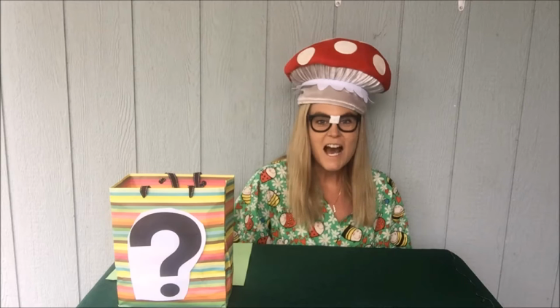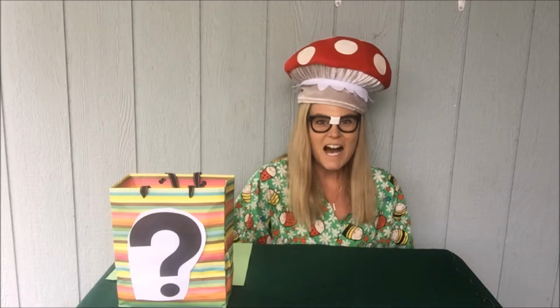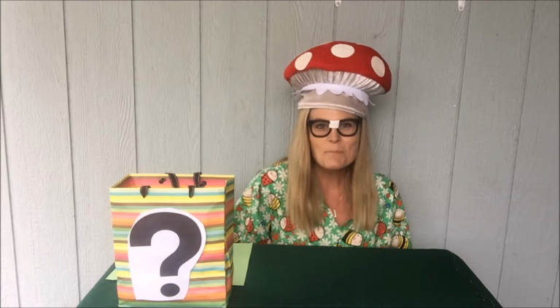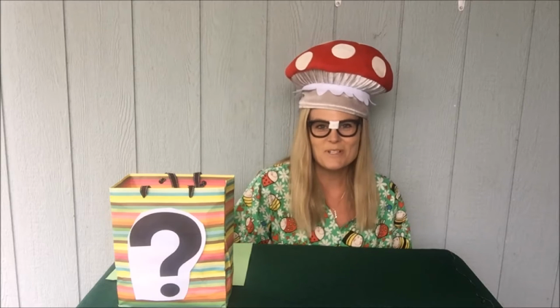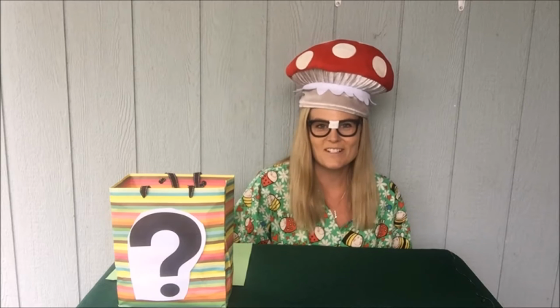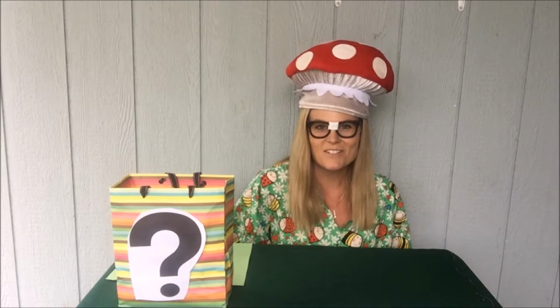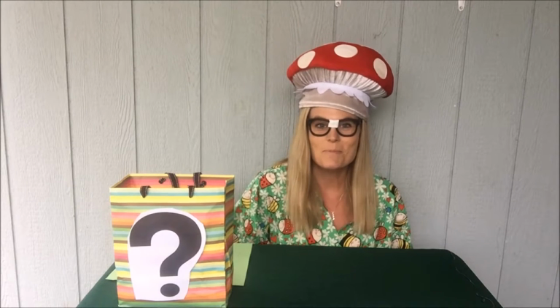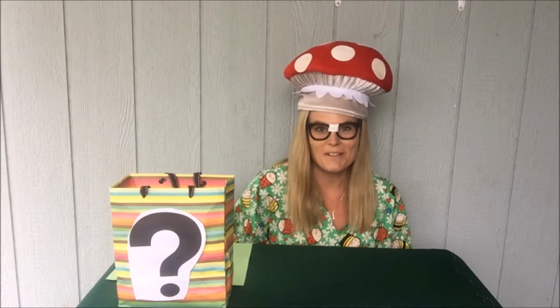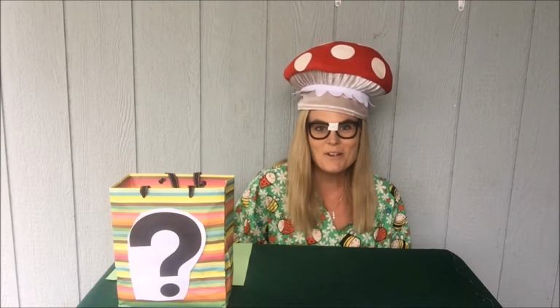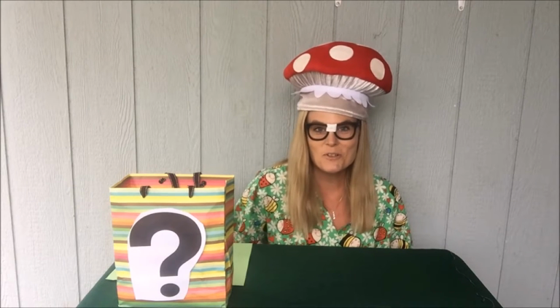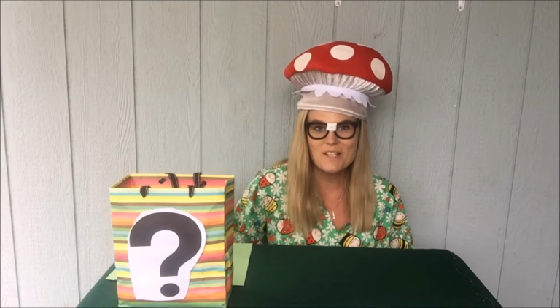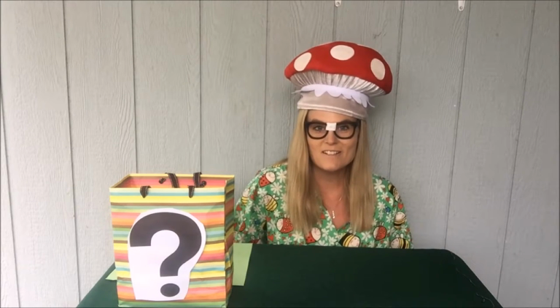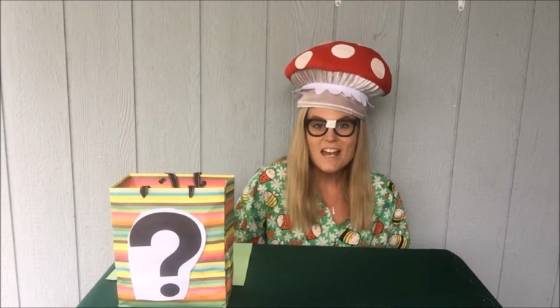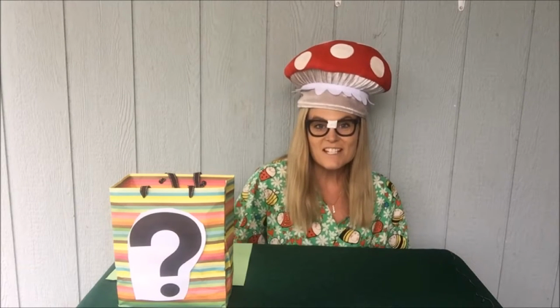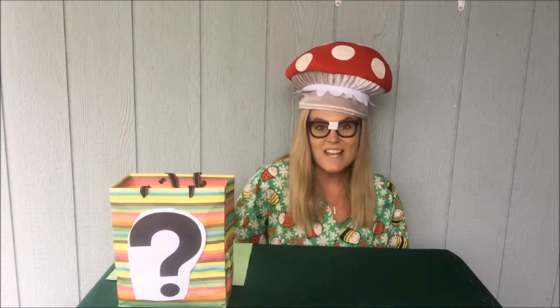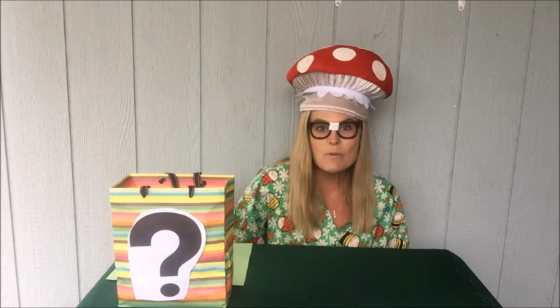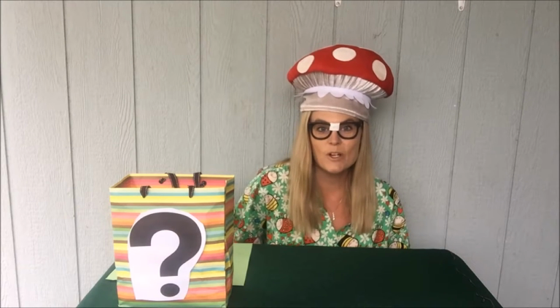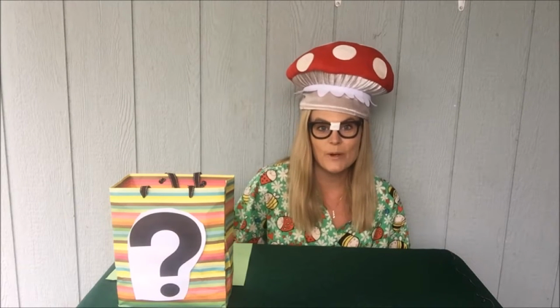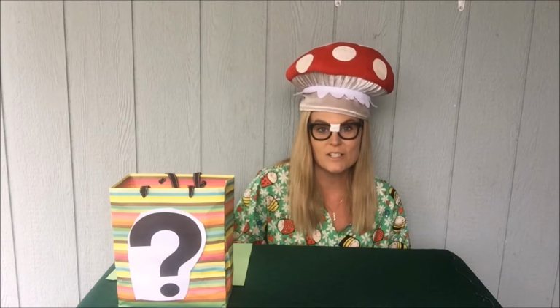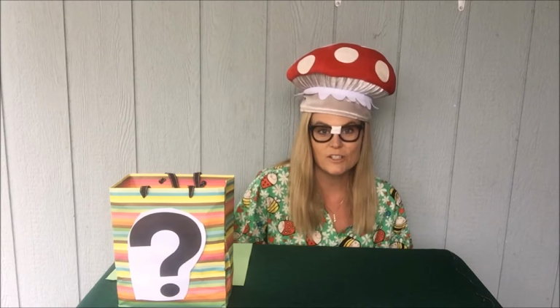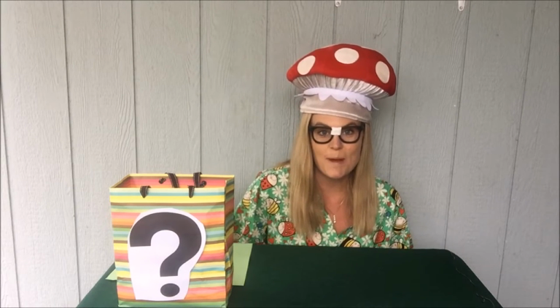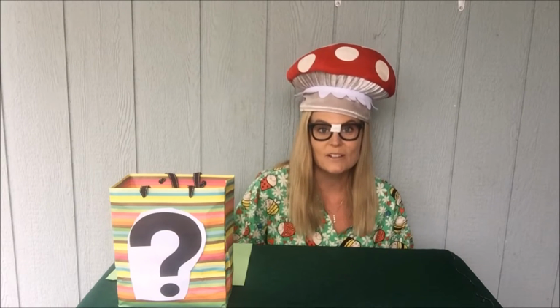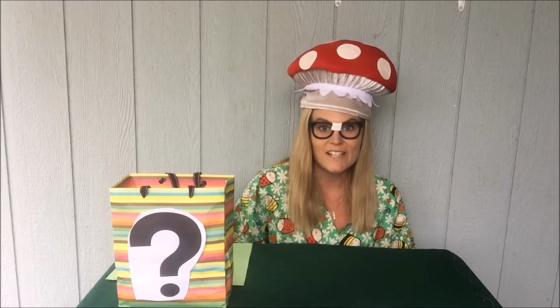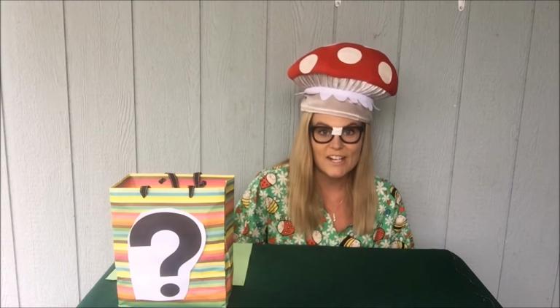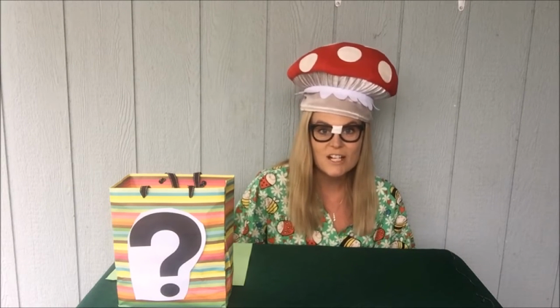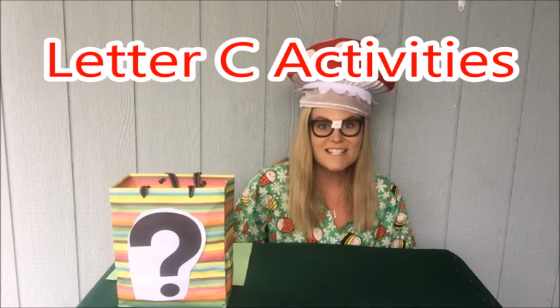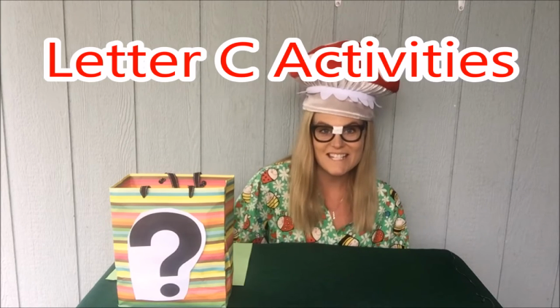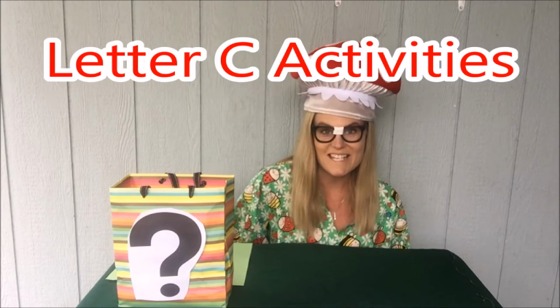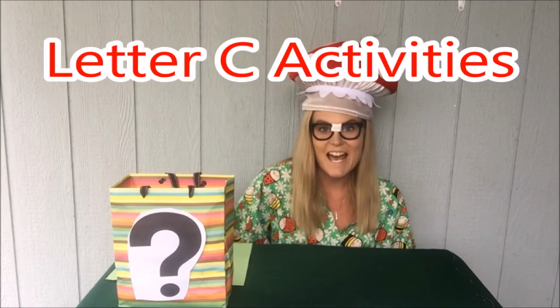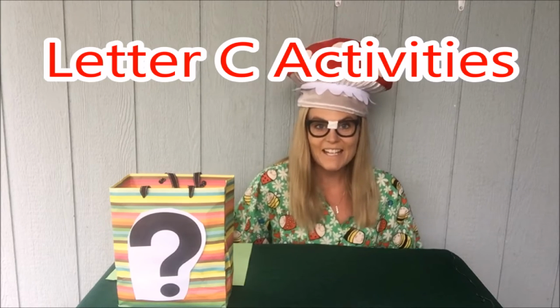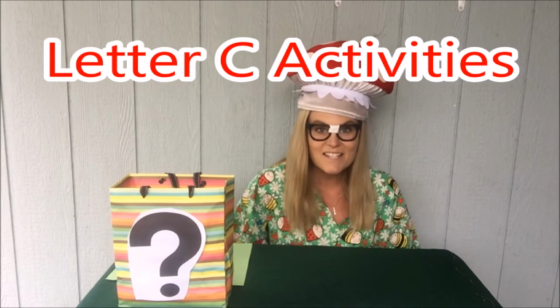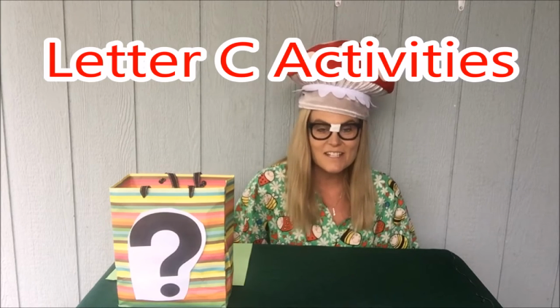Hi boys and girls, Molly Mushroom here. Today we are going to learn about letter C activities.